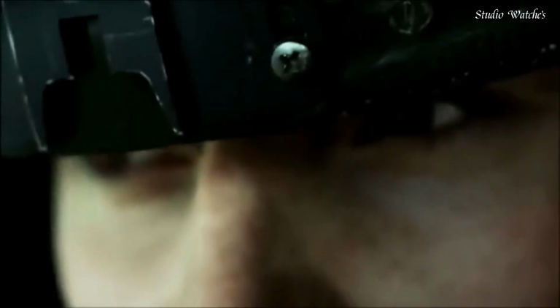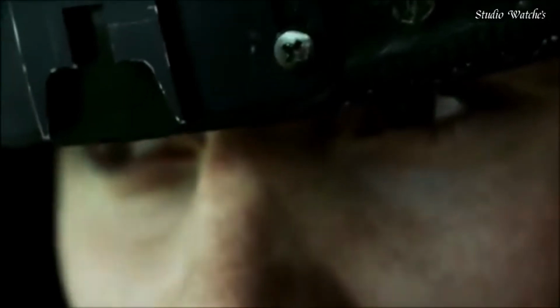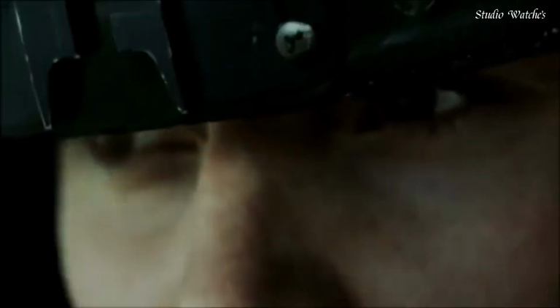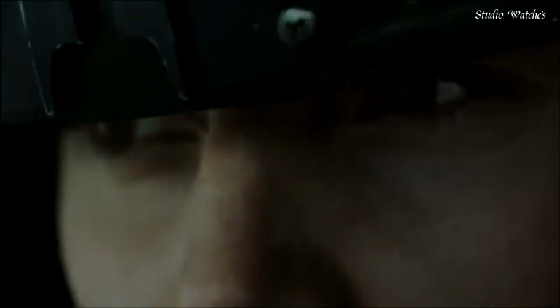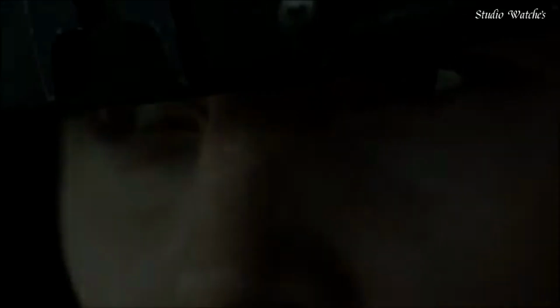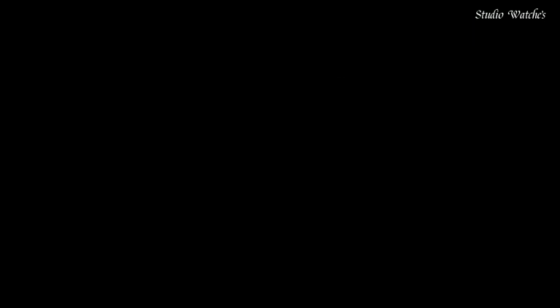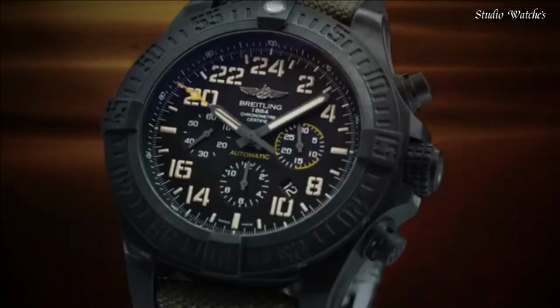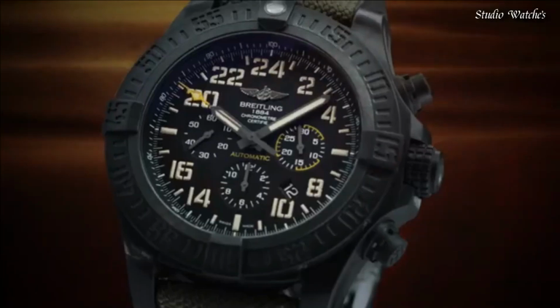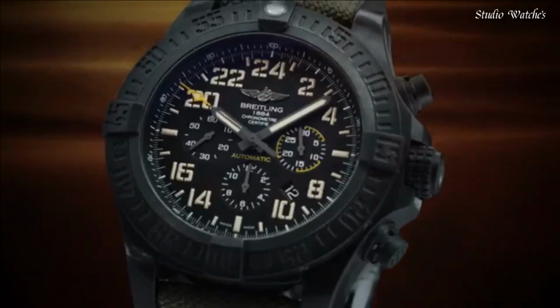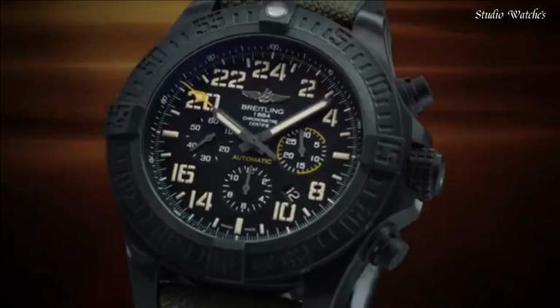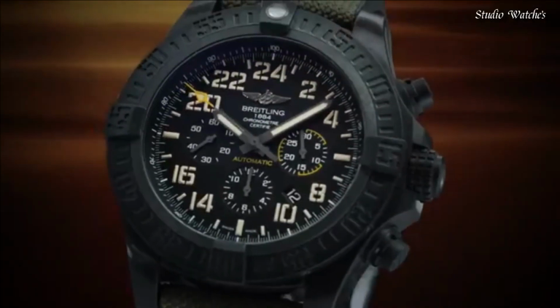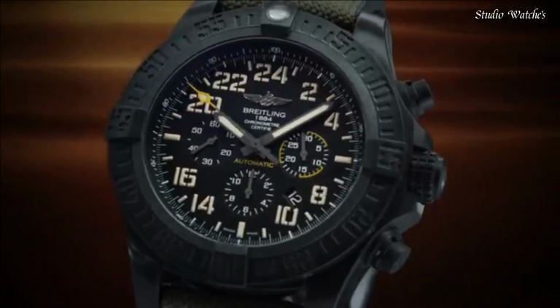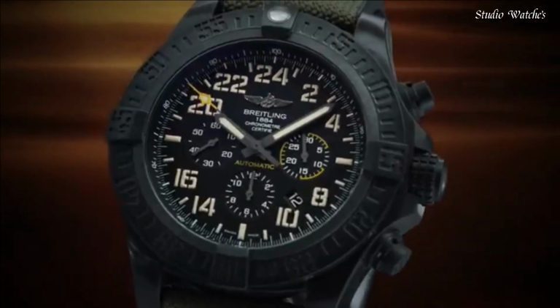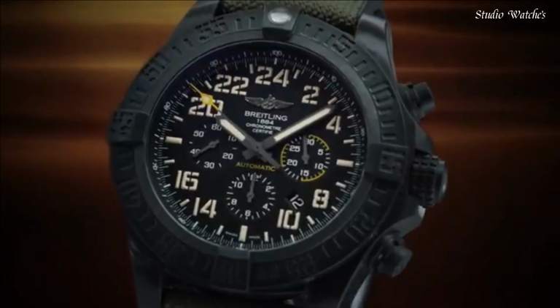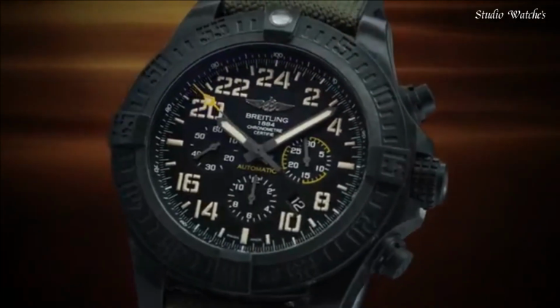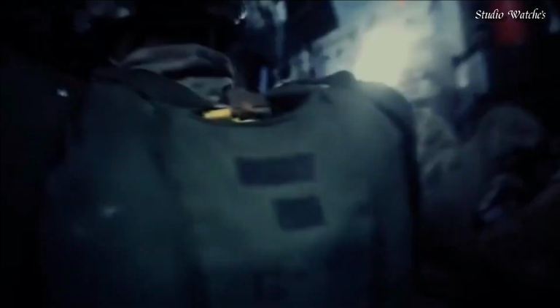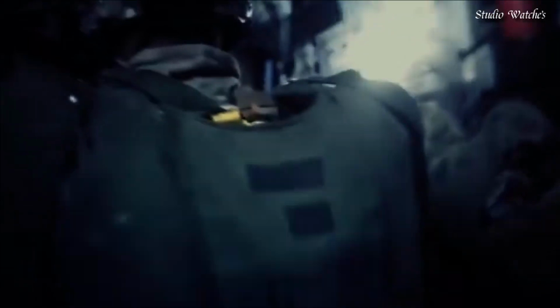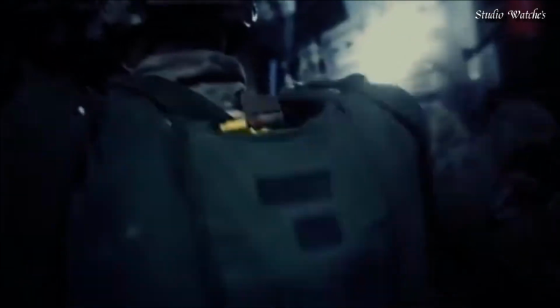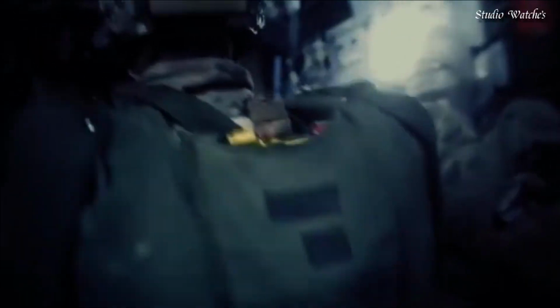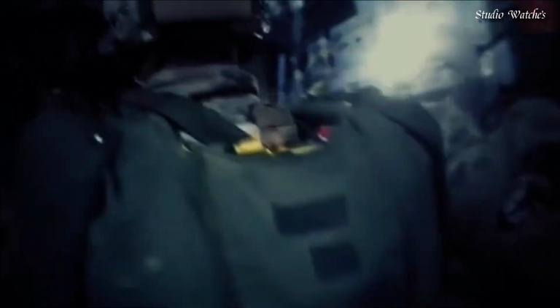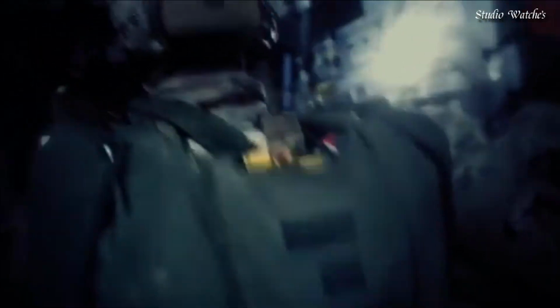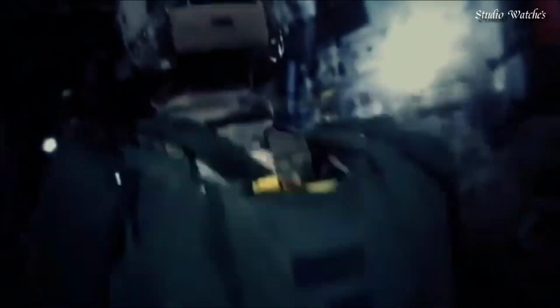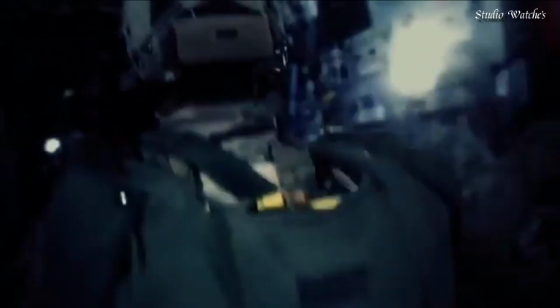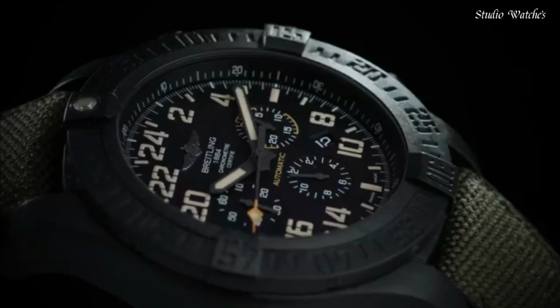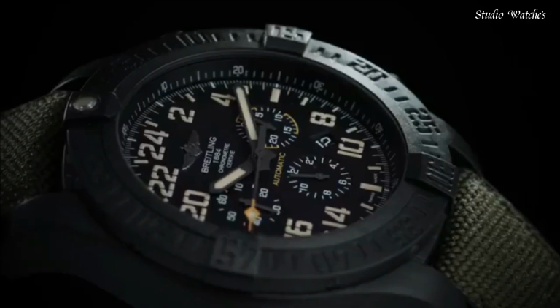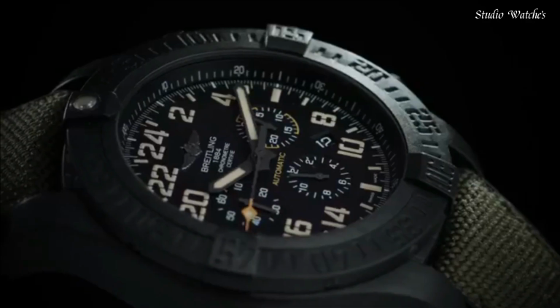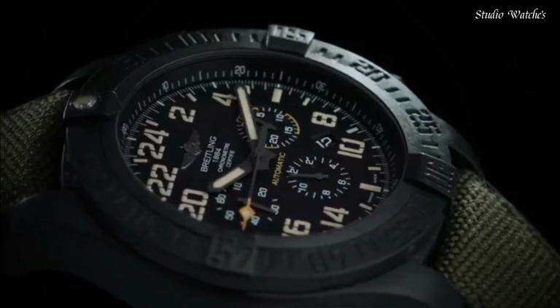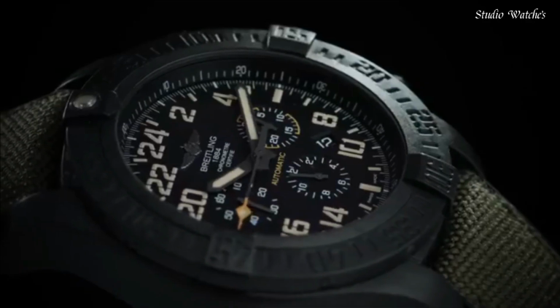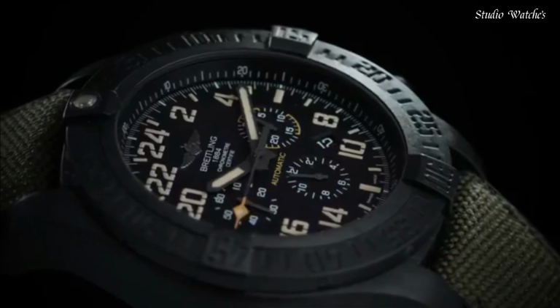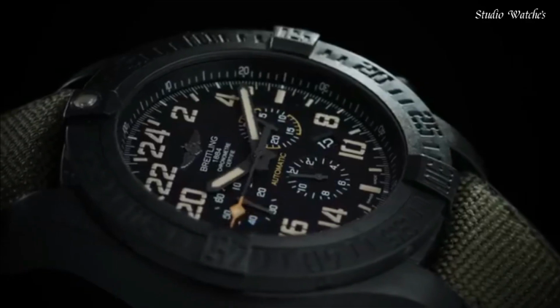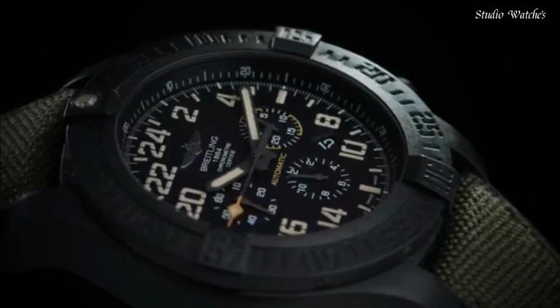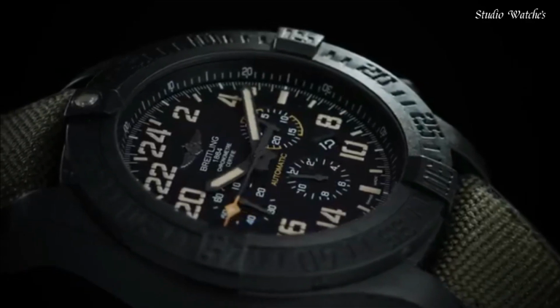Functions: chronograph, date, hour, minute, second. Swiss-made.